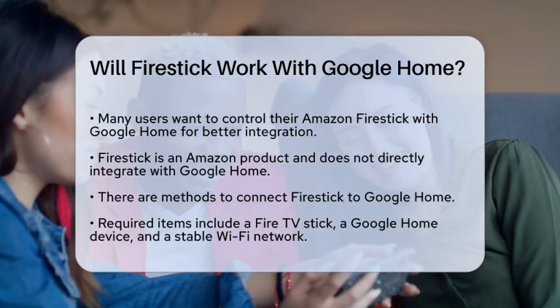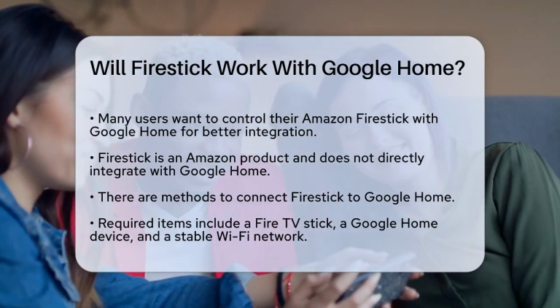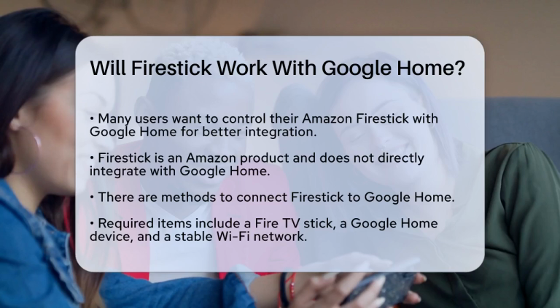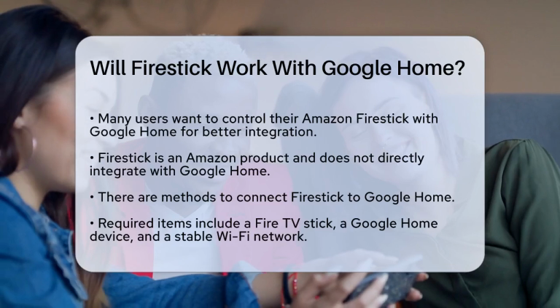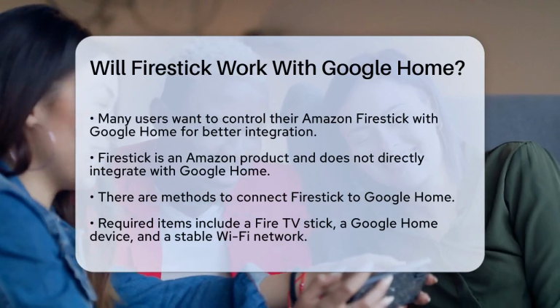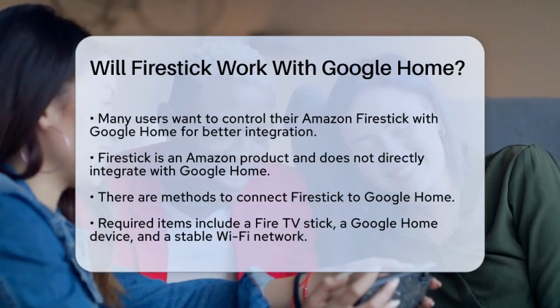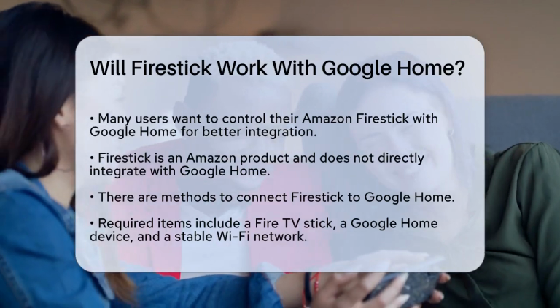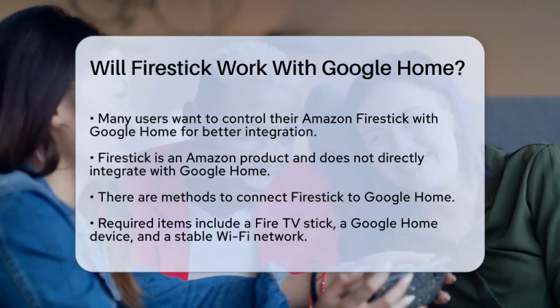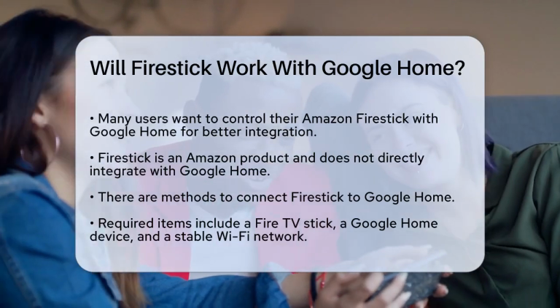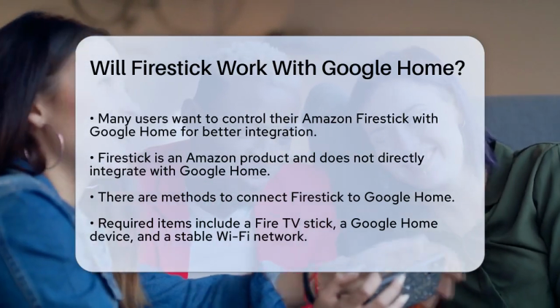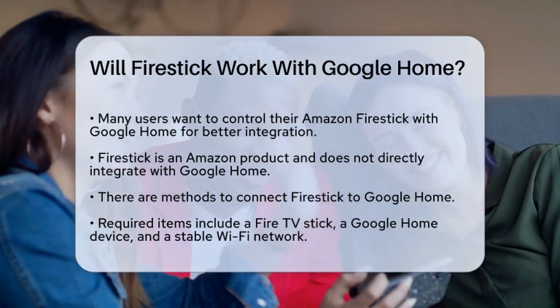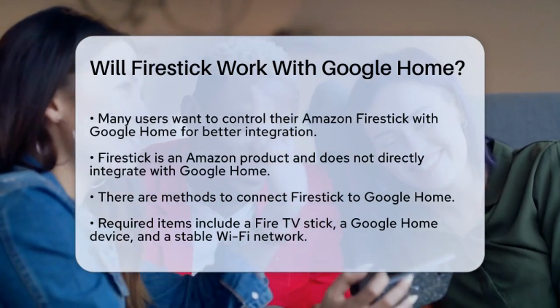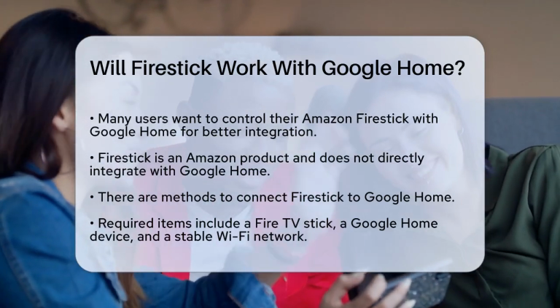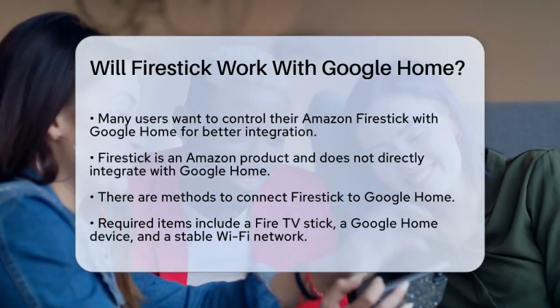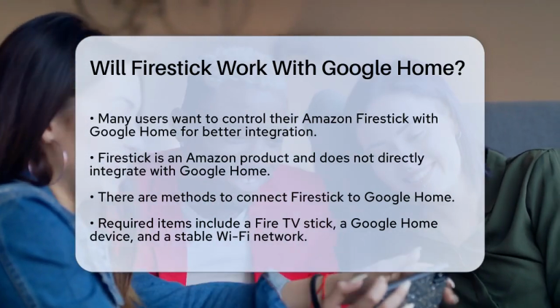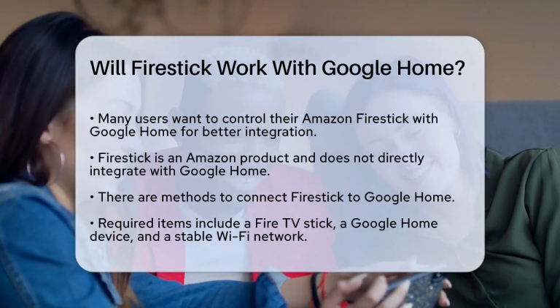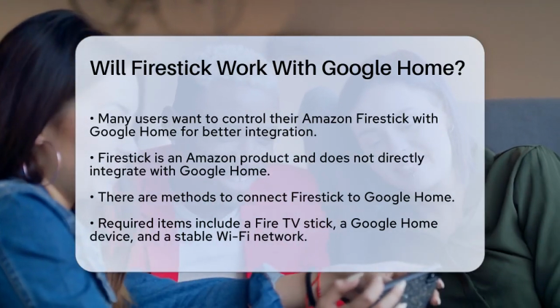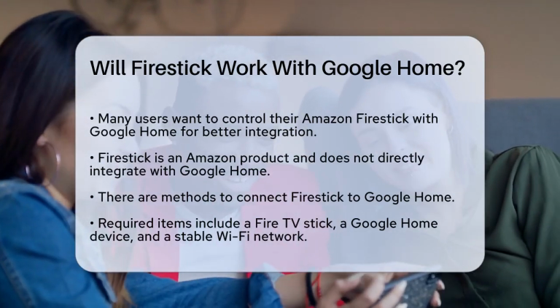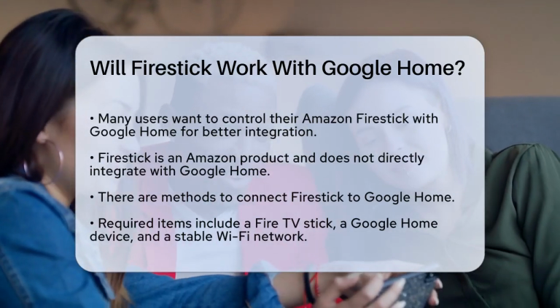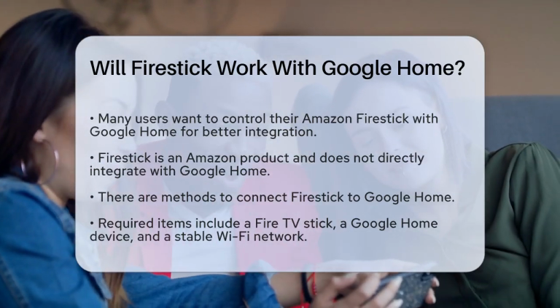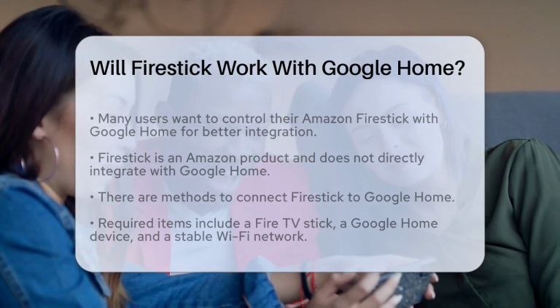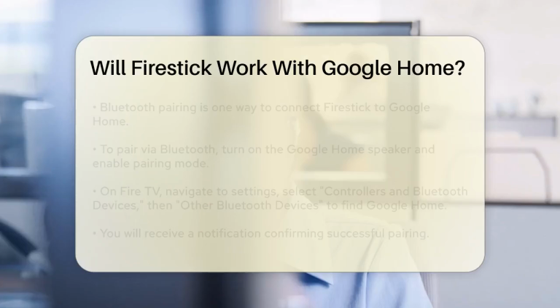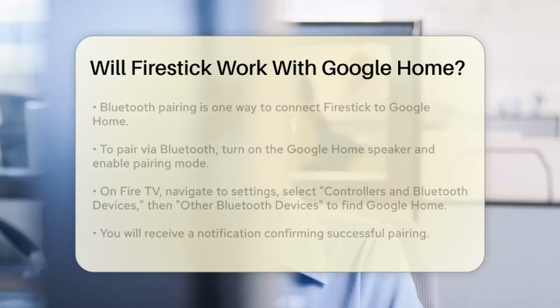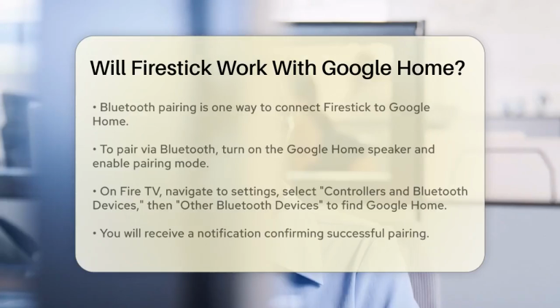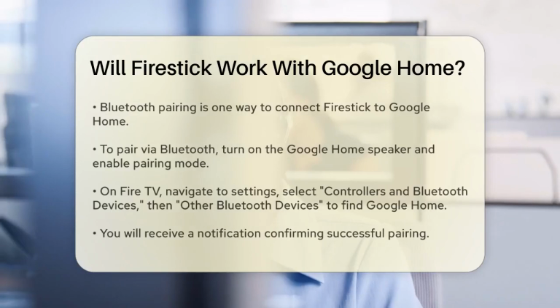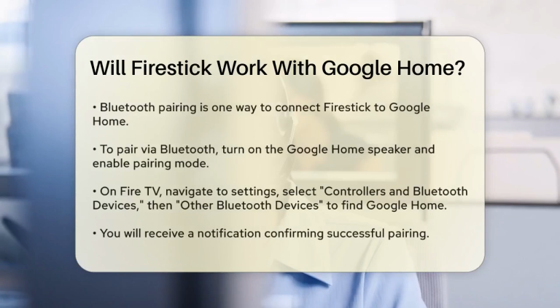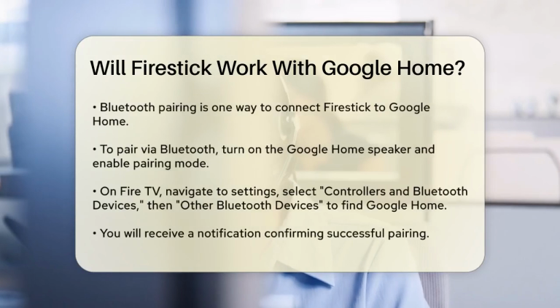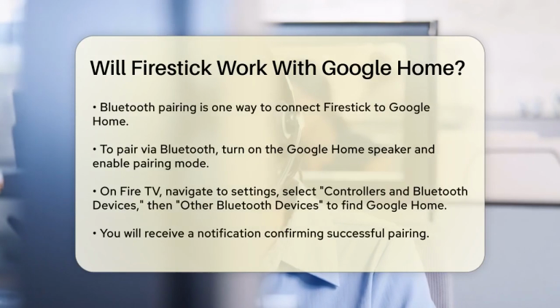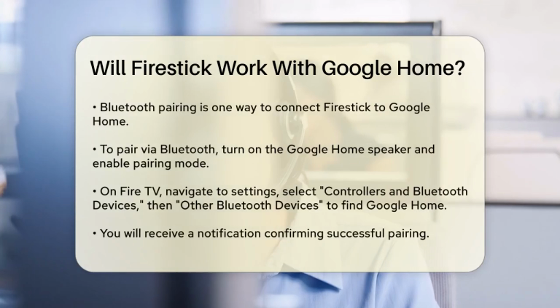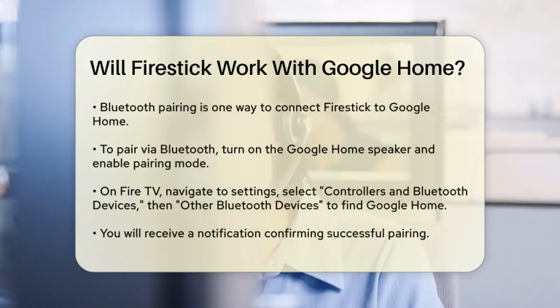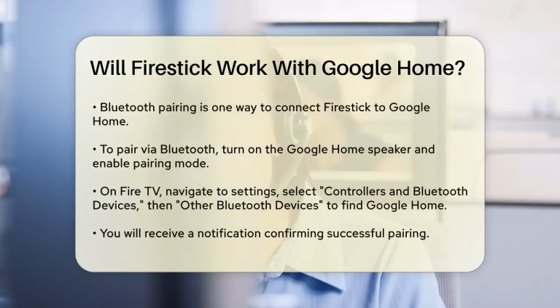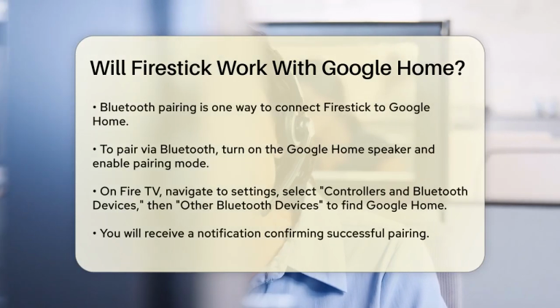A Fire TV Stick, a Google Home device, and a stable Wi-Fi network.